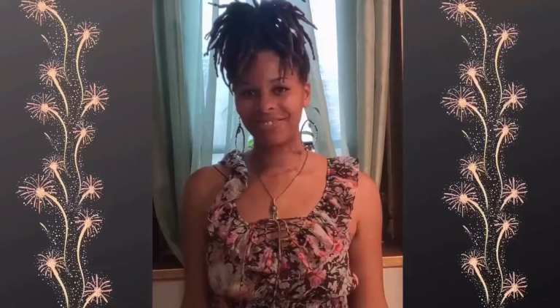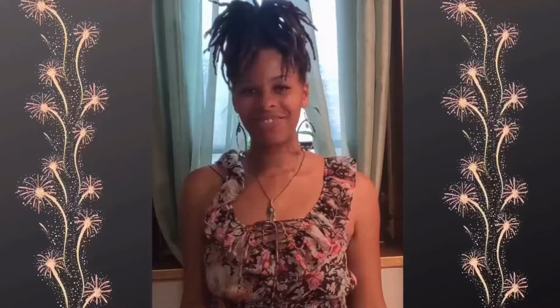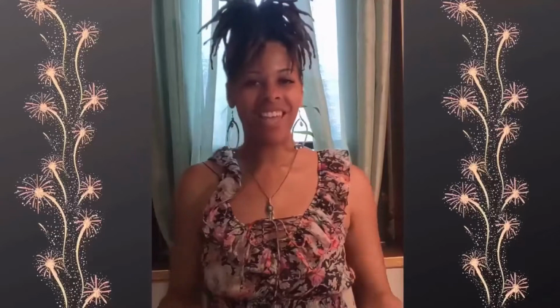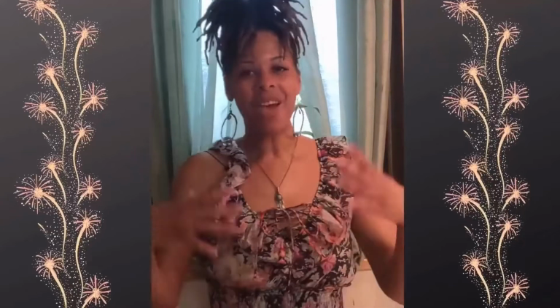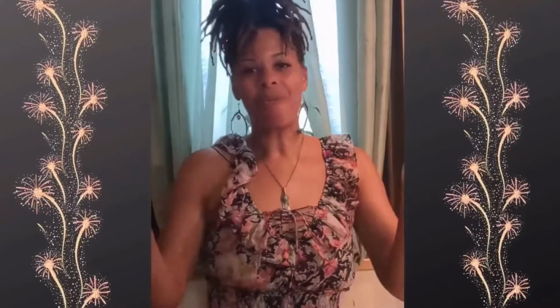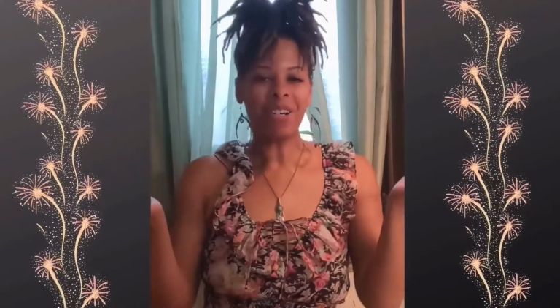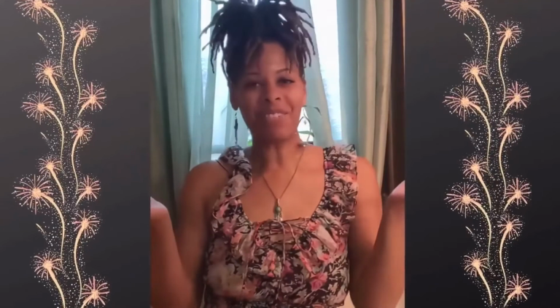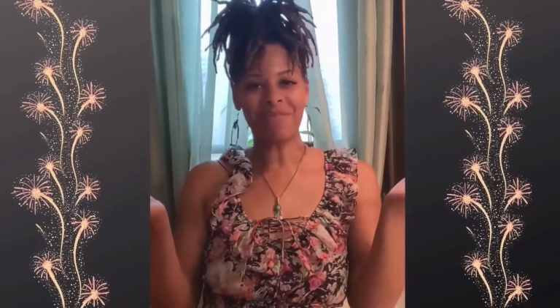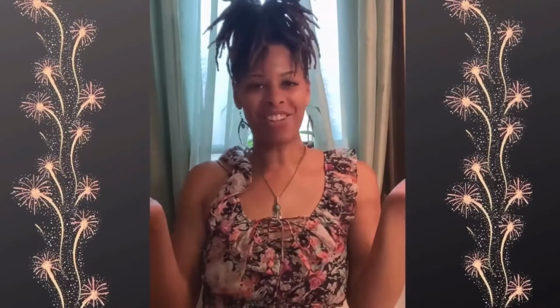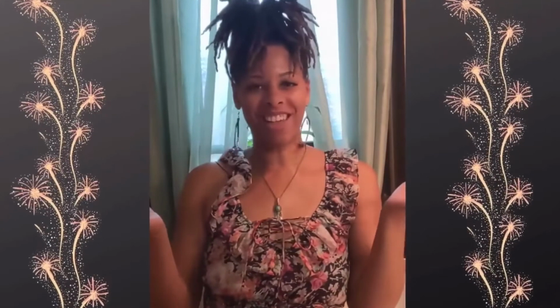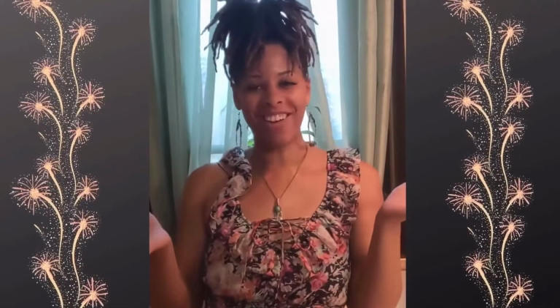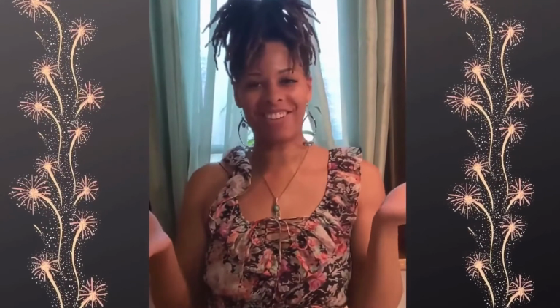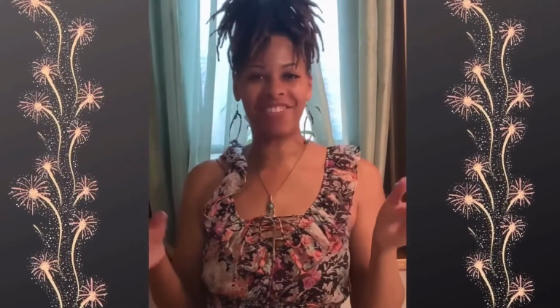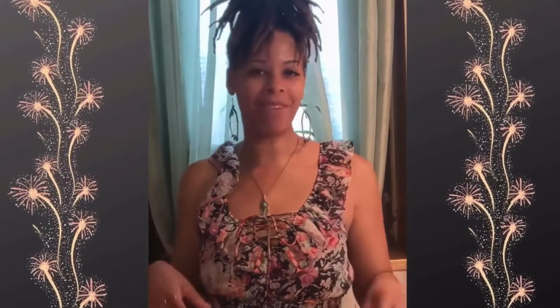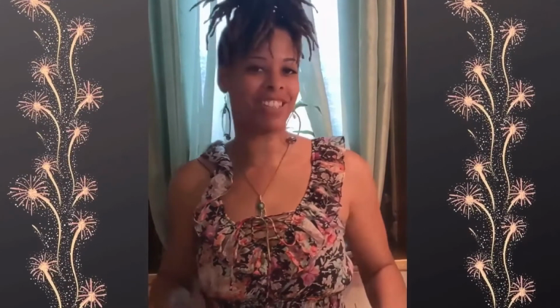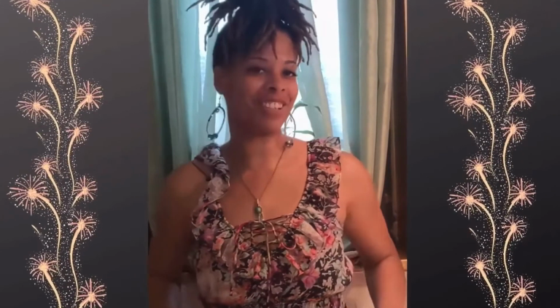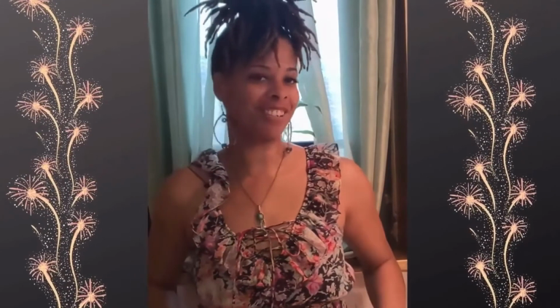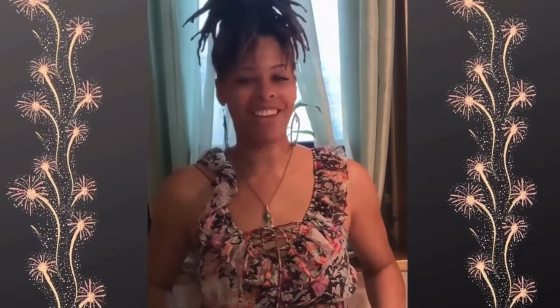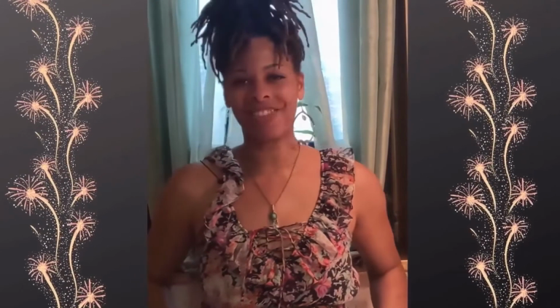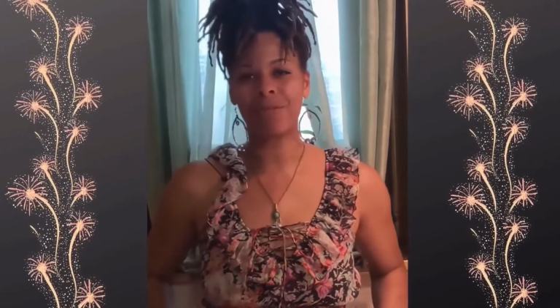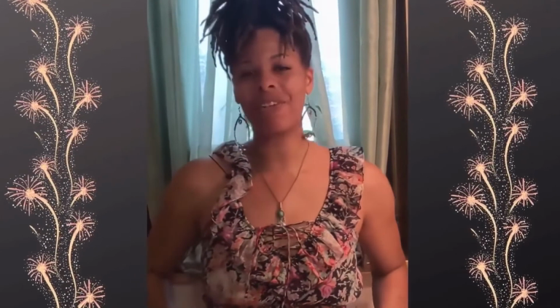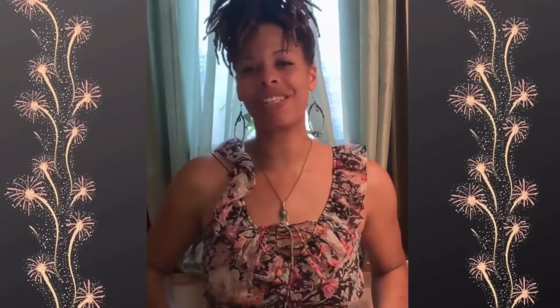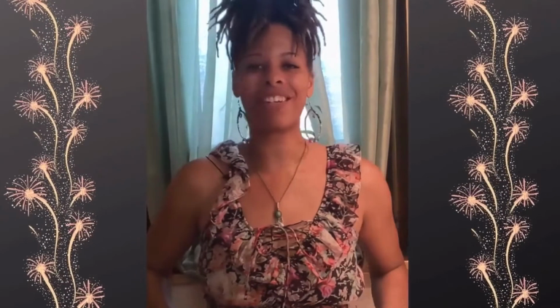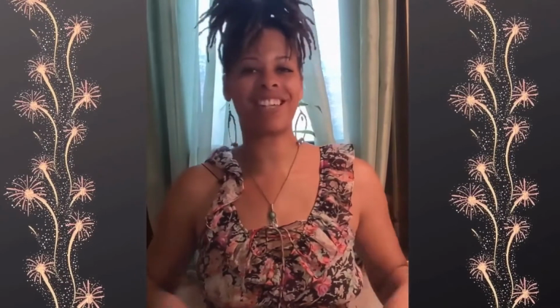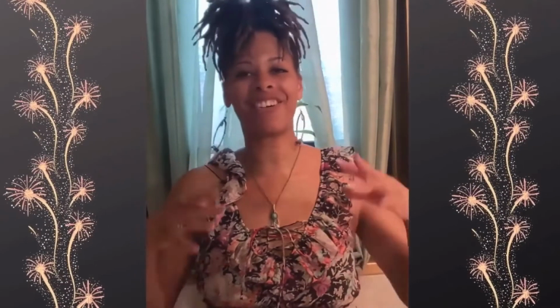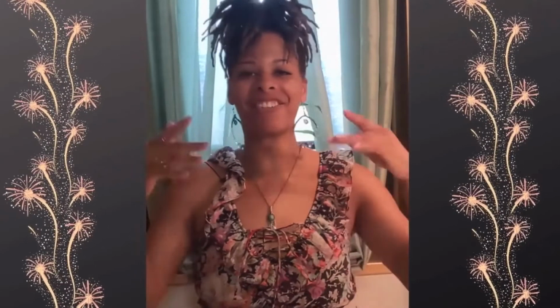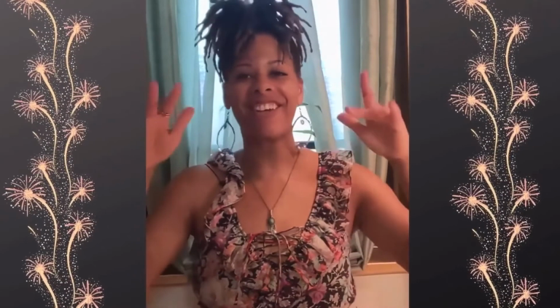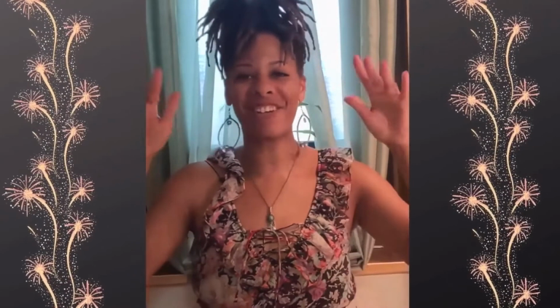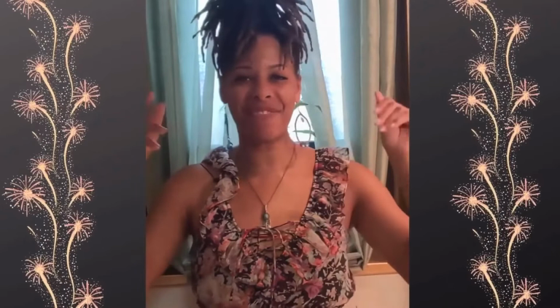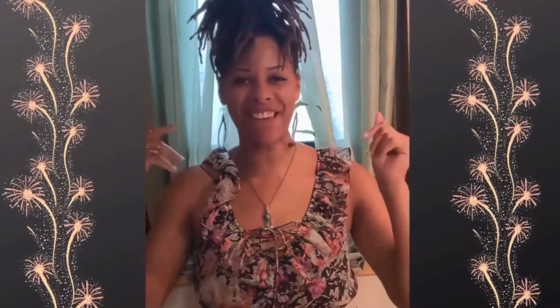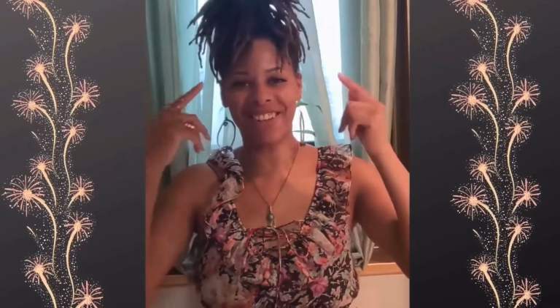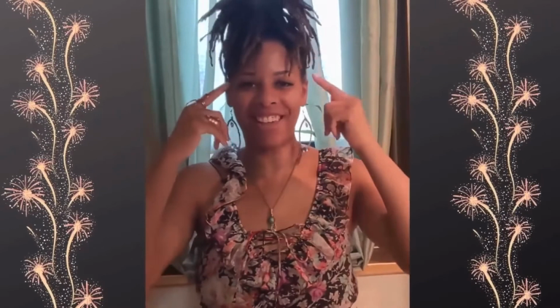Welcome to my channel, Vibing Soulcrafts, where we express our creative imagination.